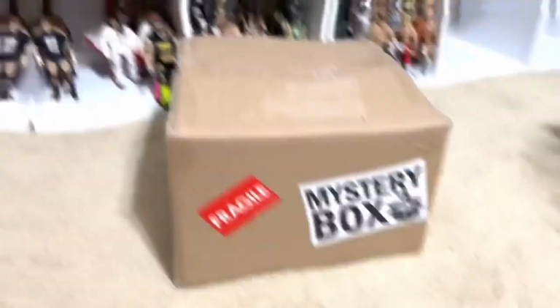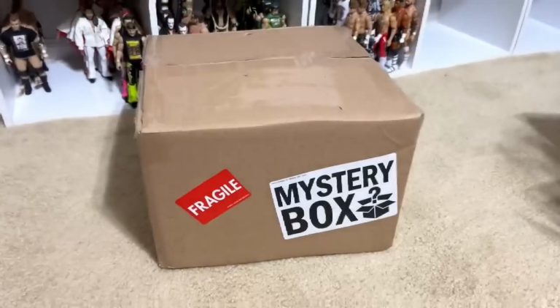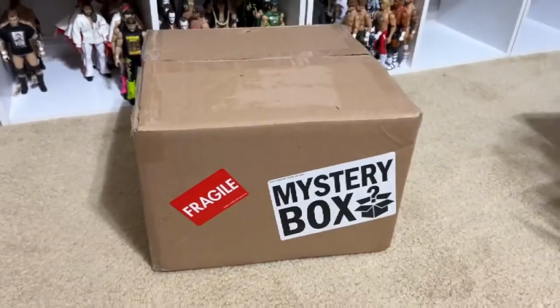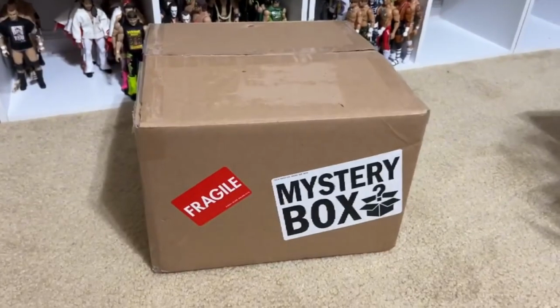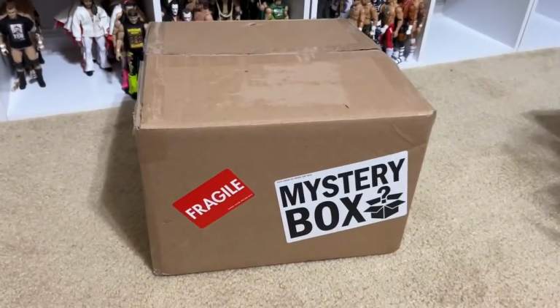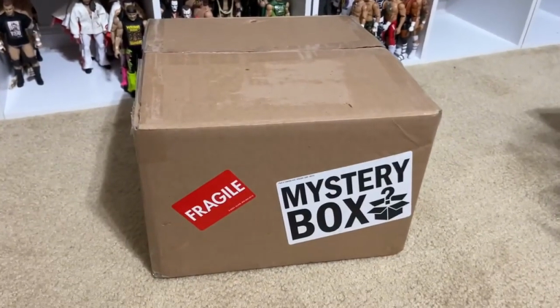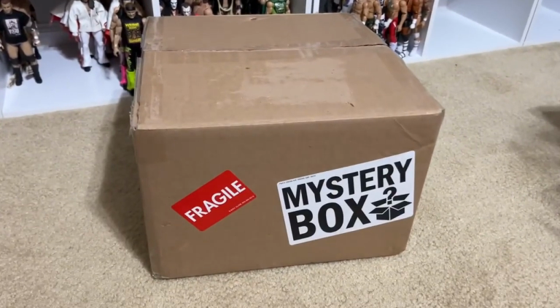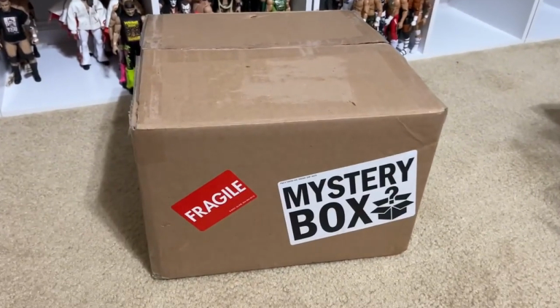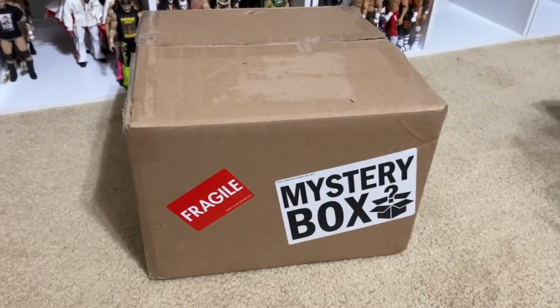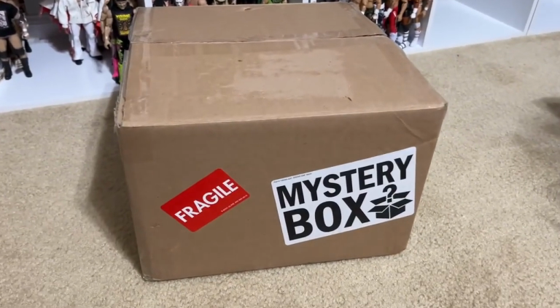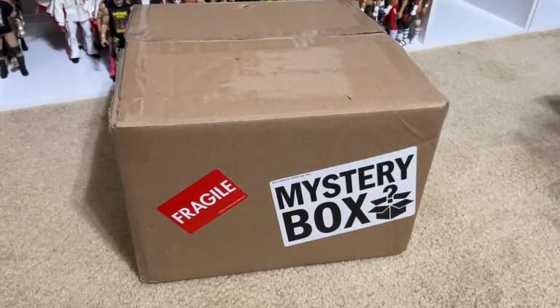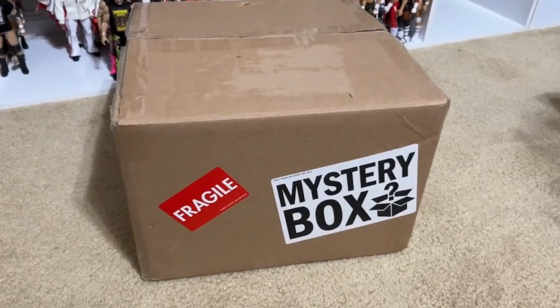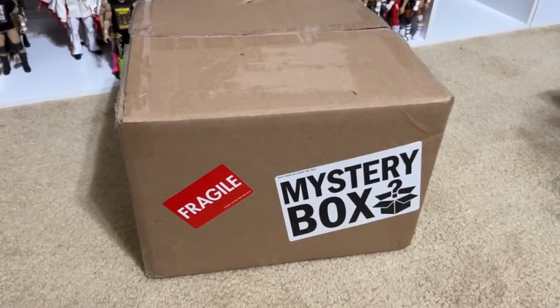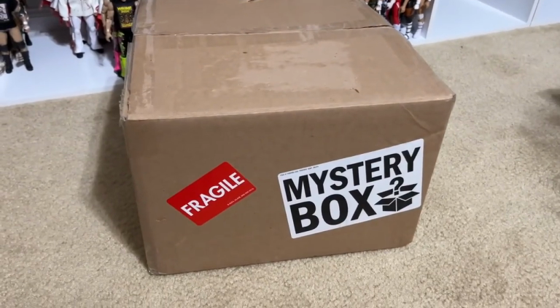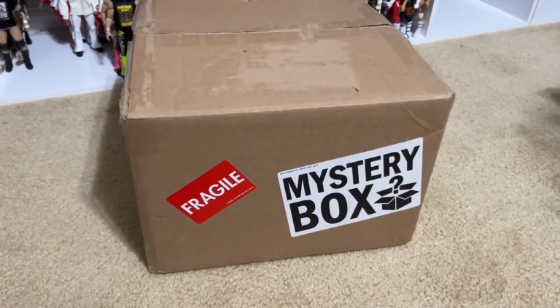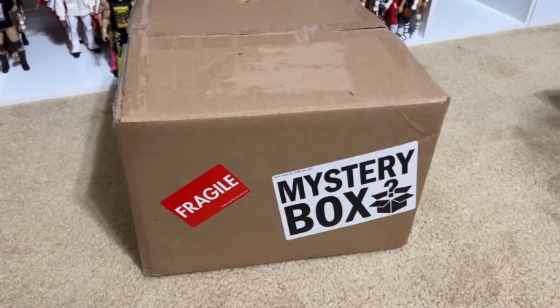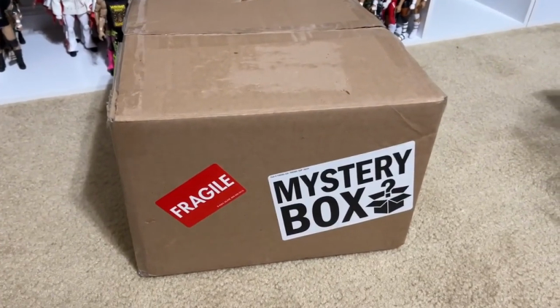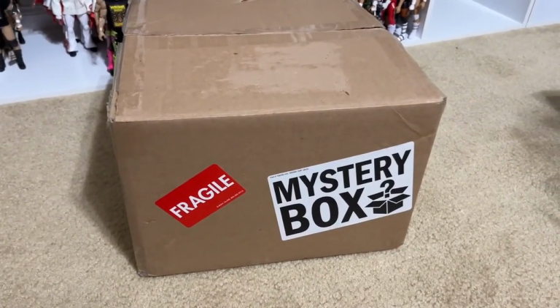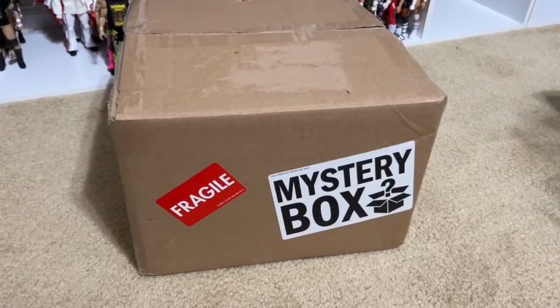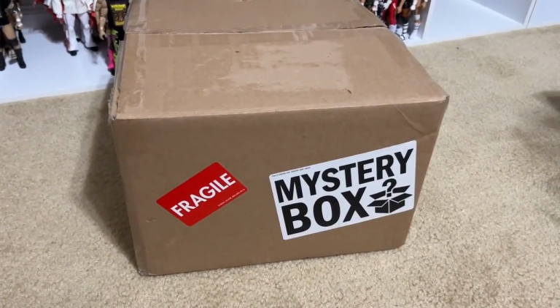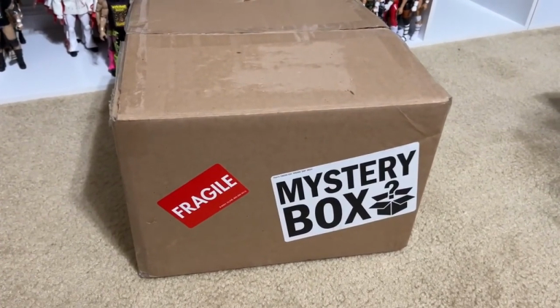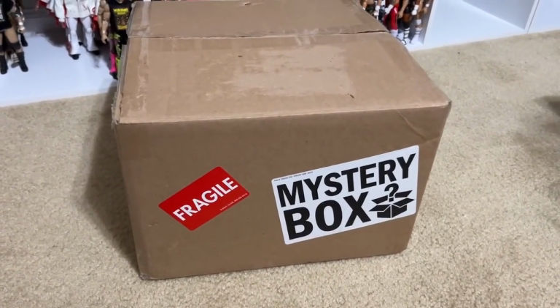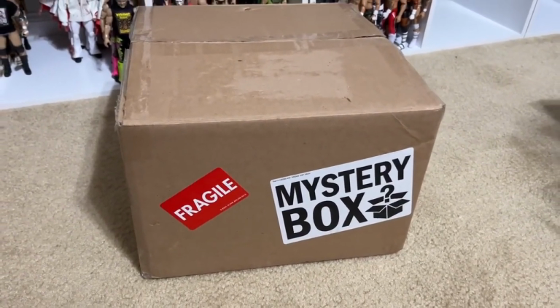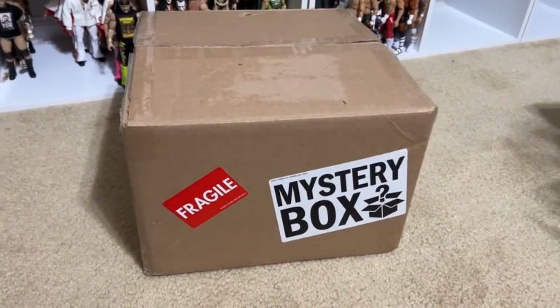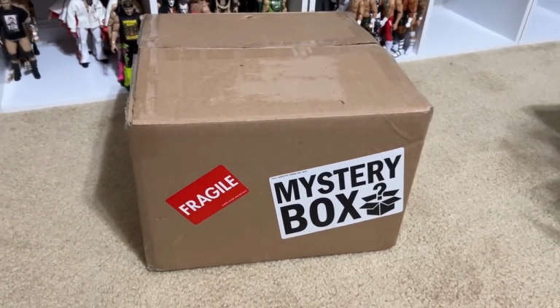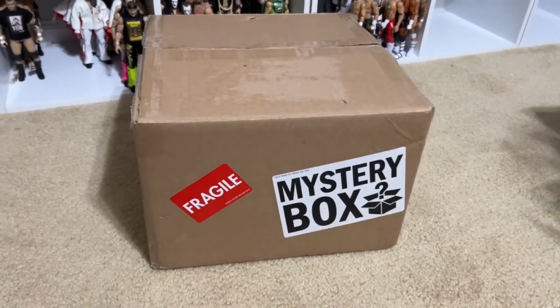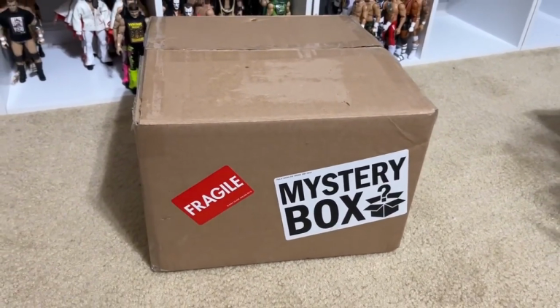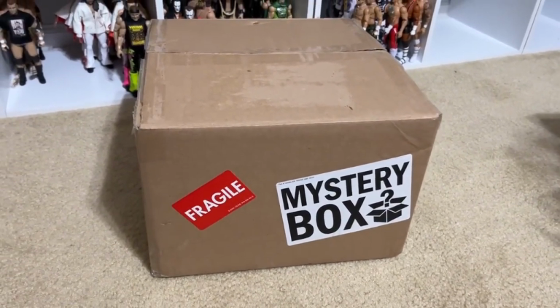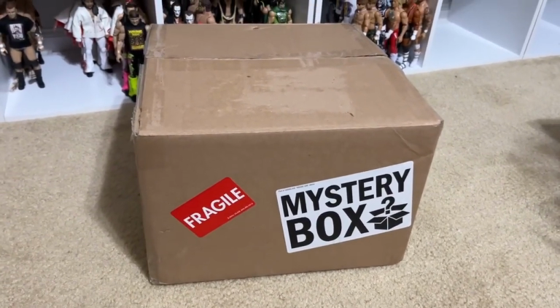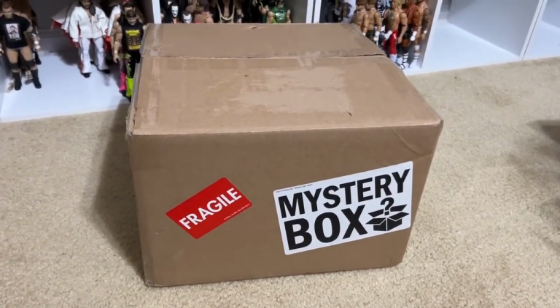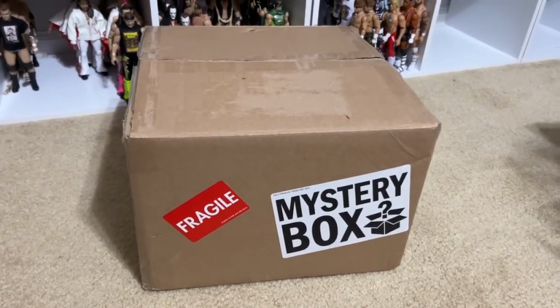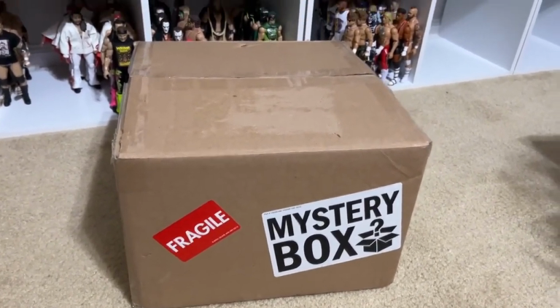What is good everybody, welcome back to another Monium Toys video. Today we are back with a brand new unboxing video as you guys can see.